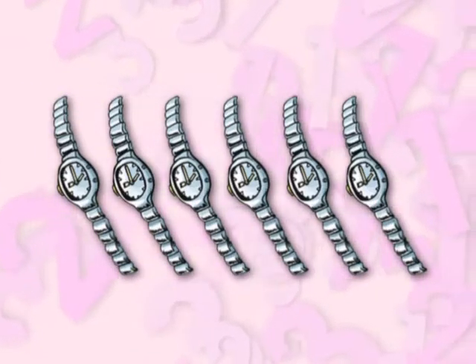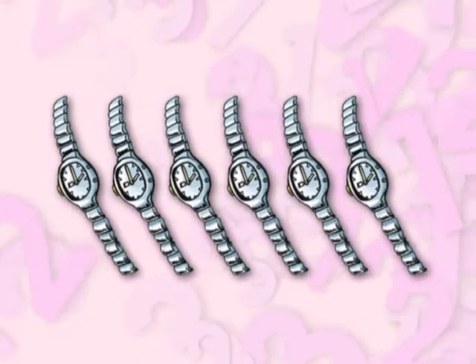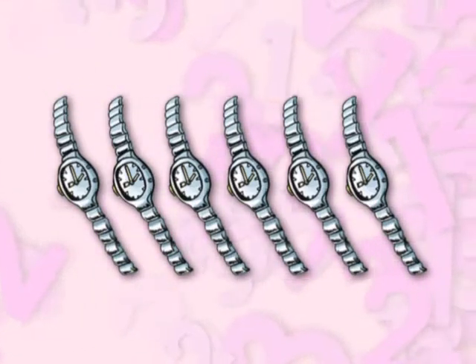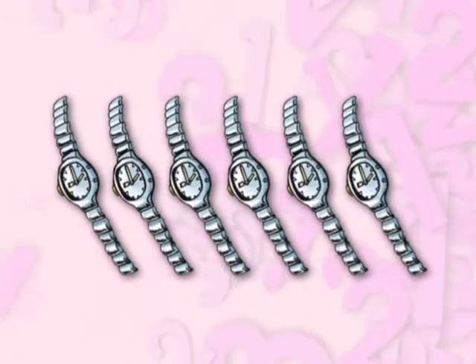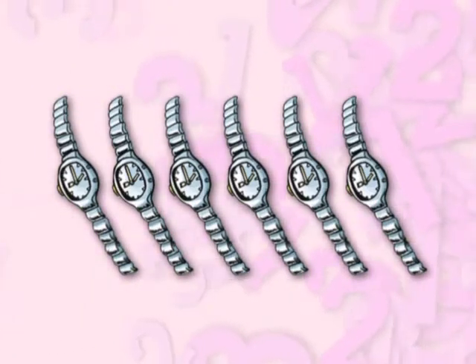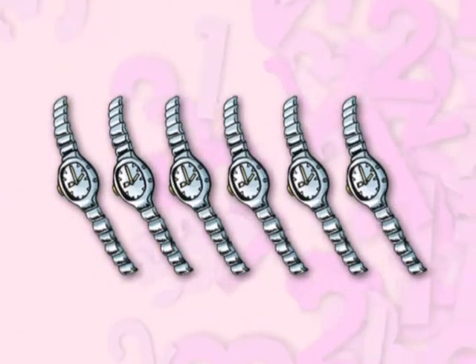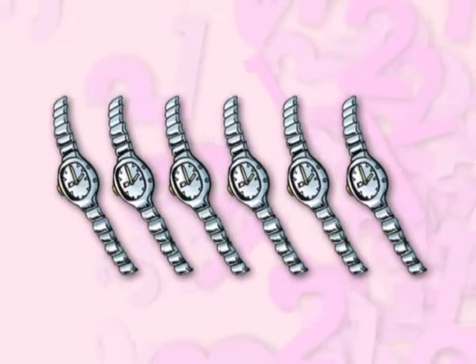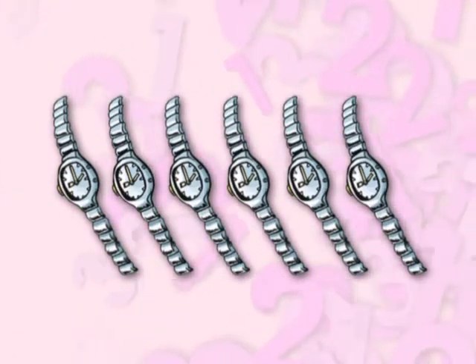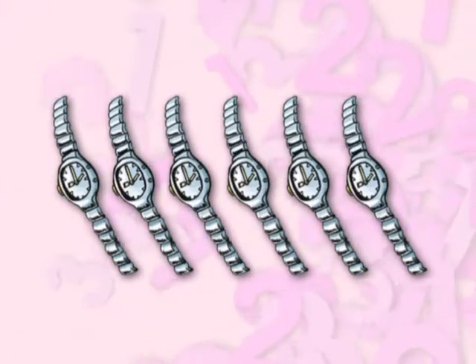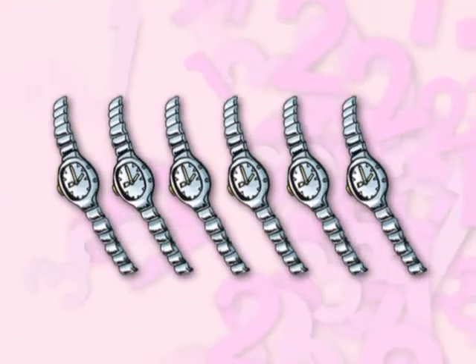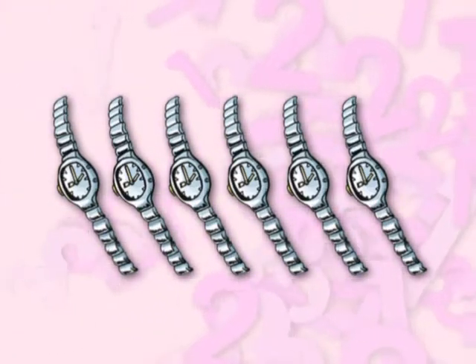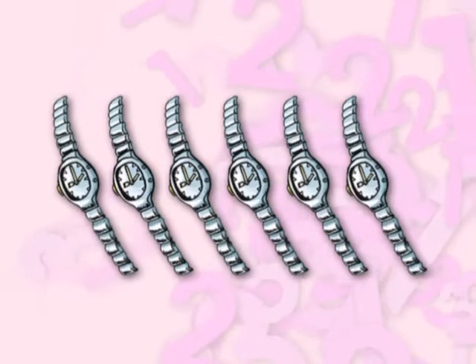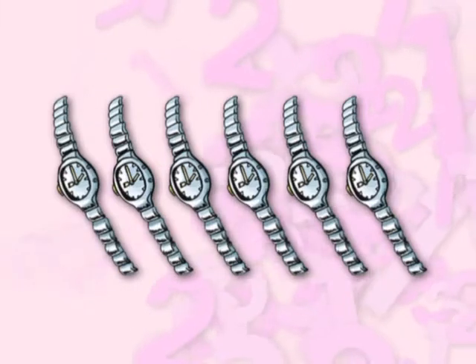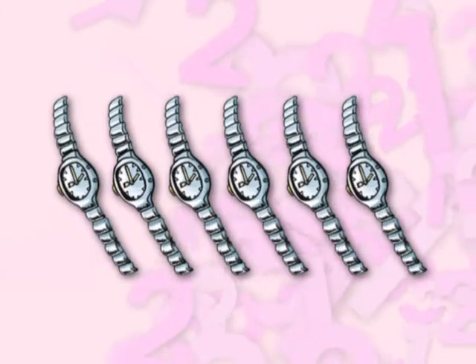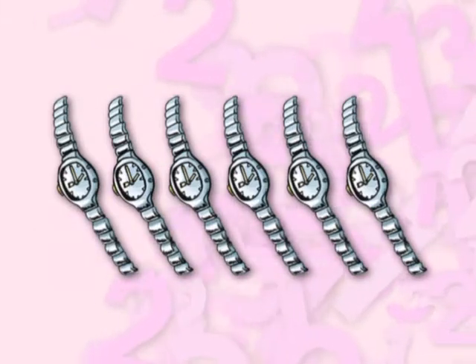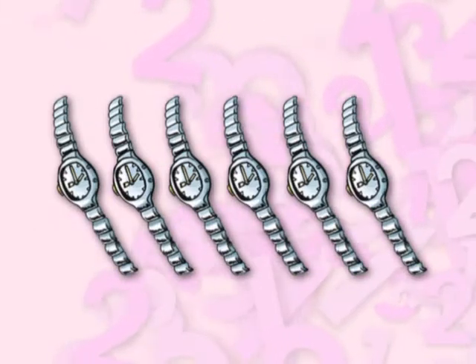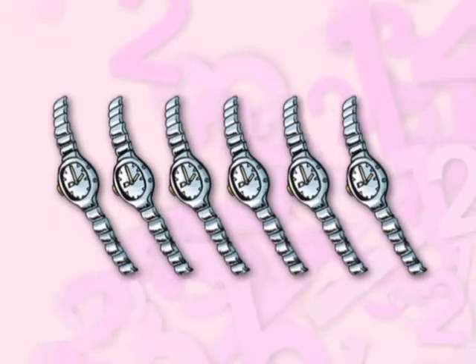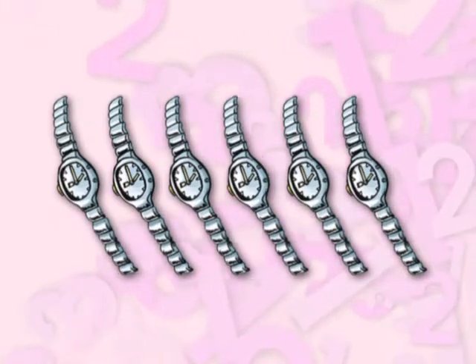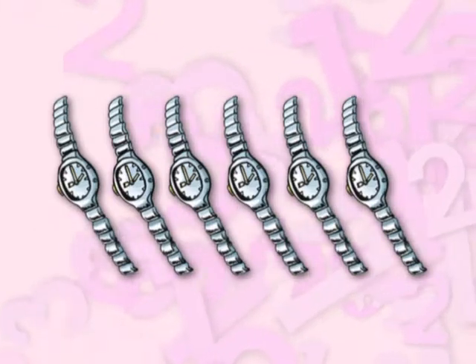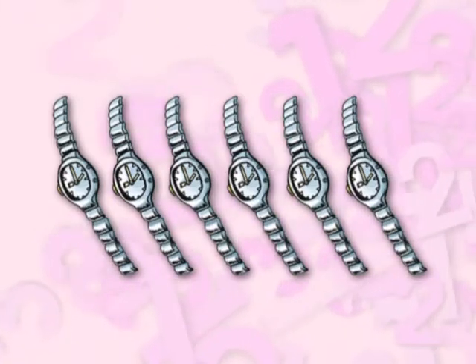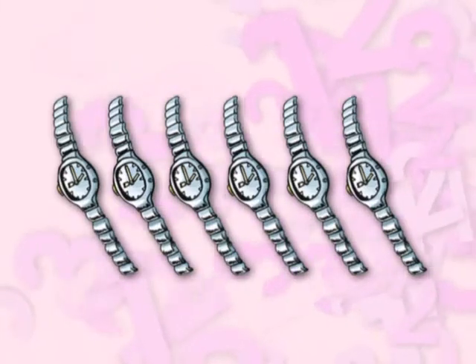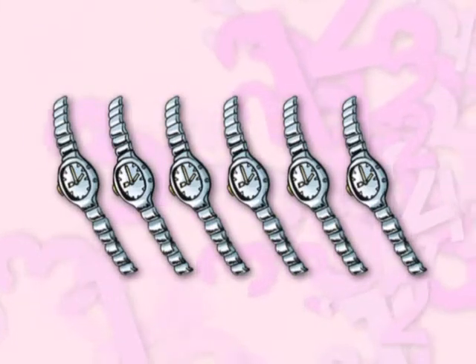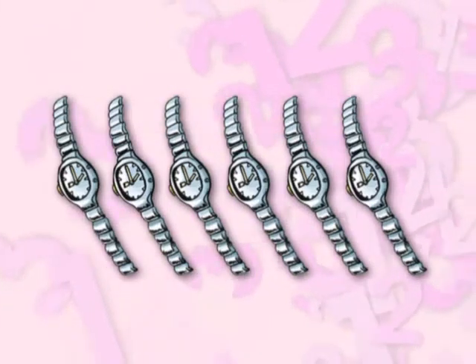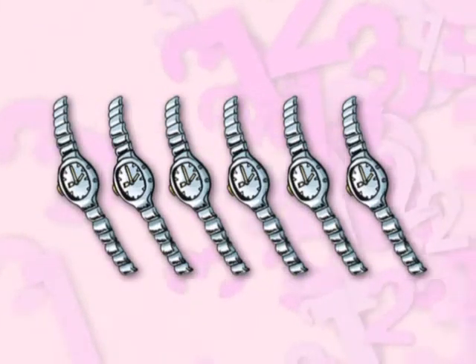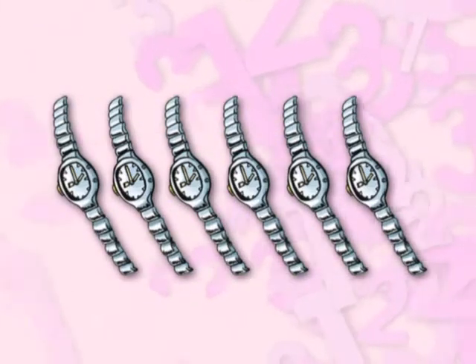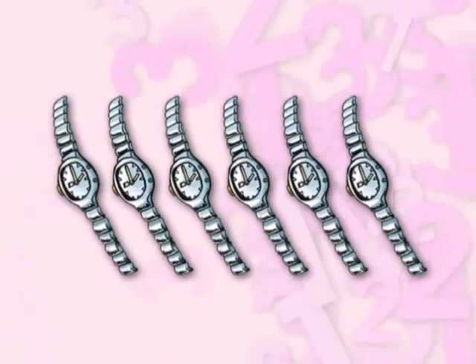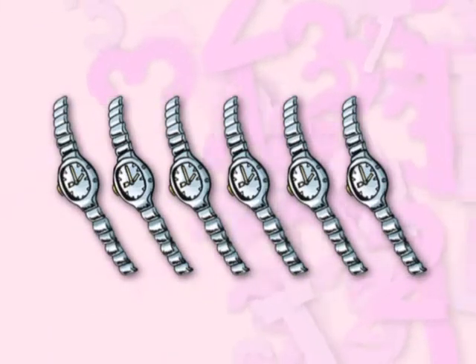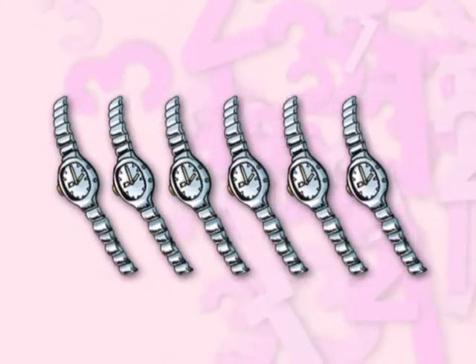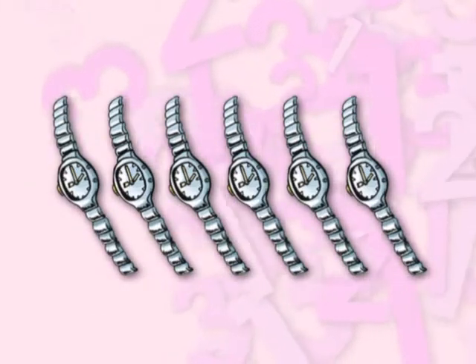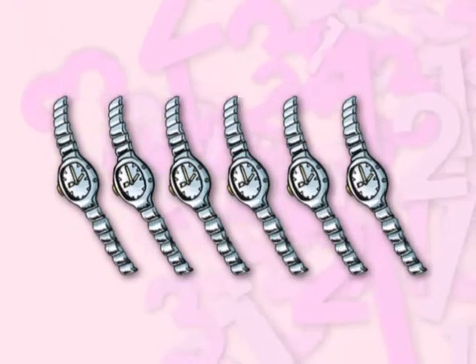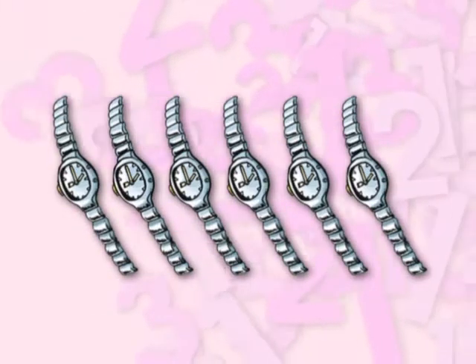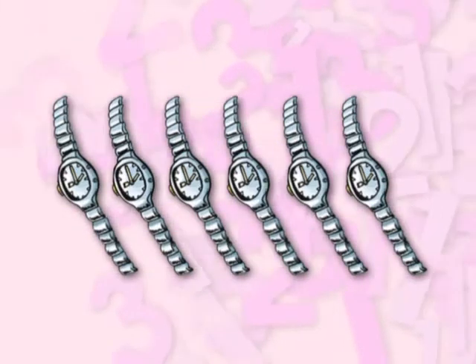One, two, three, four, five, six. Six watches.